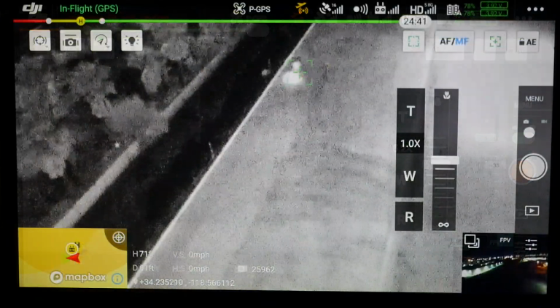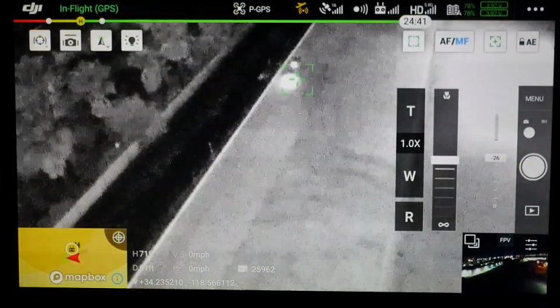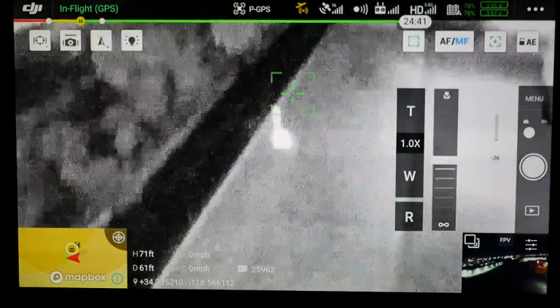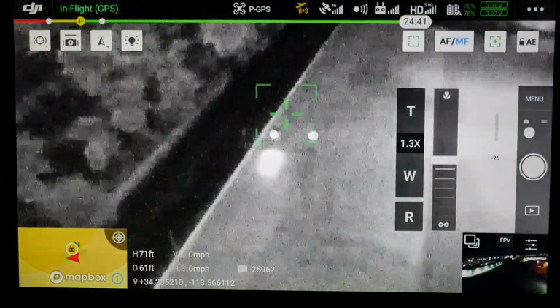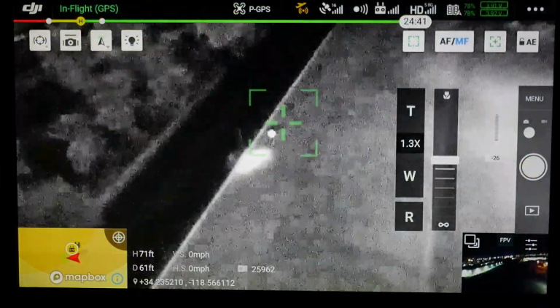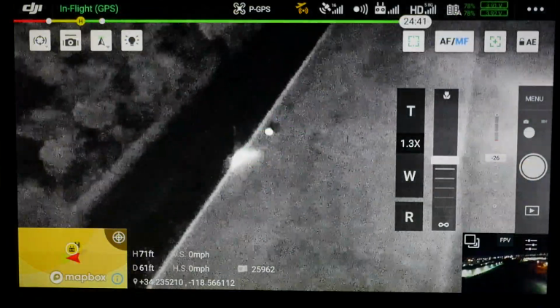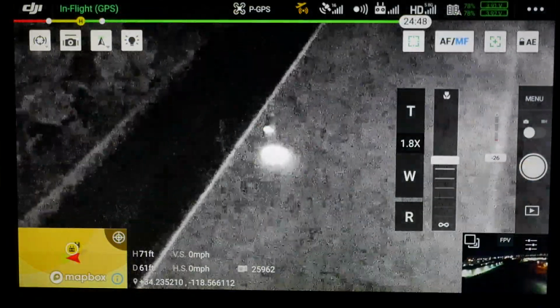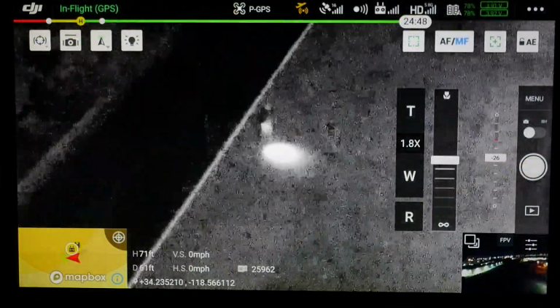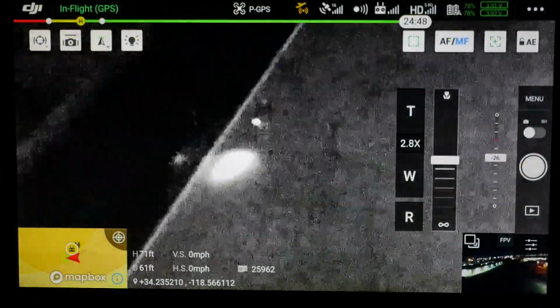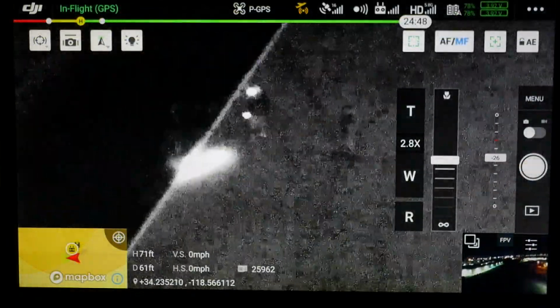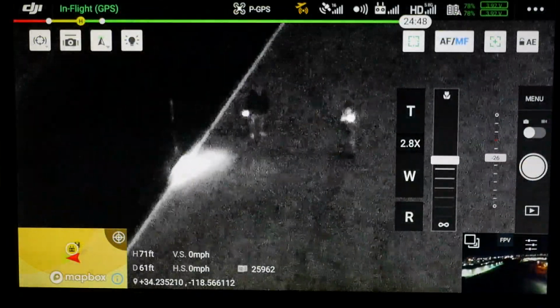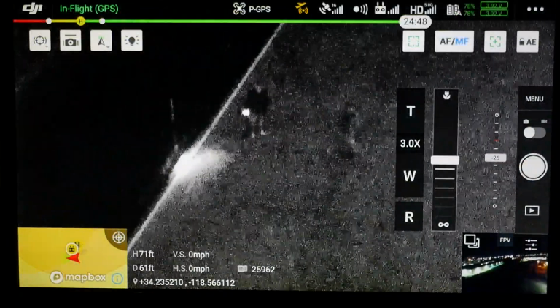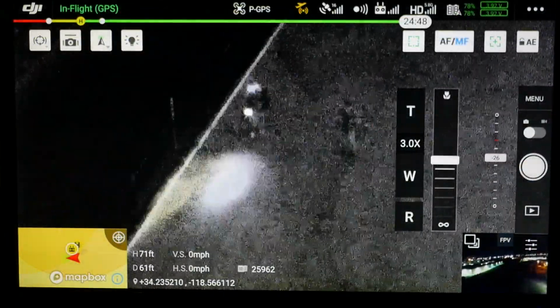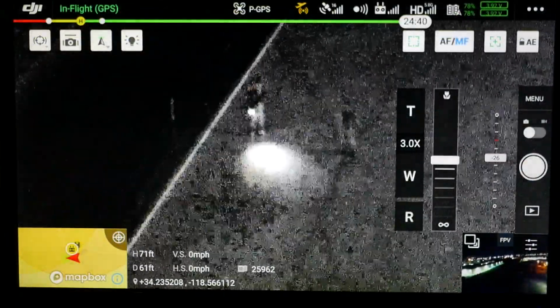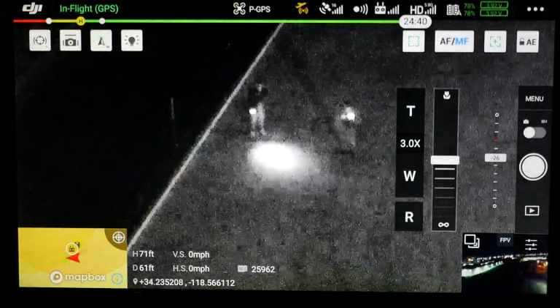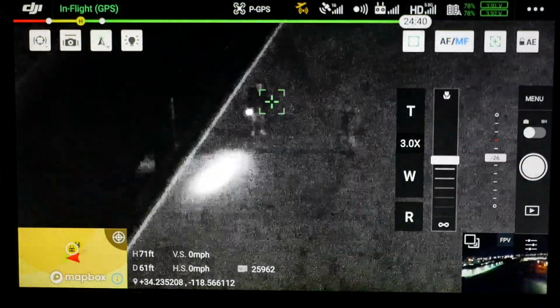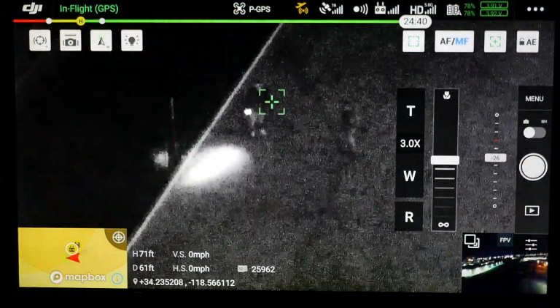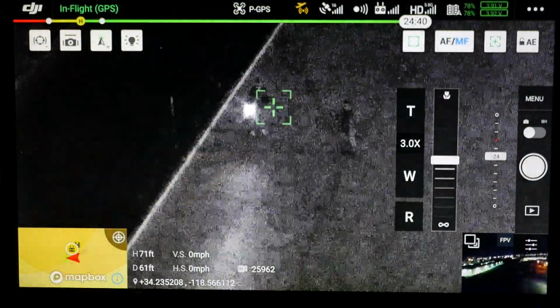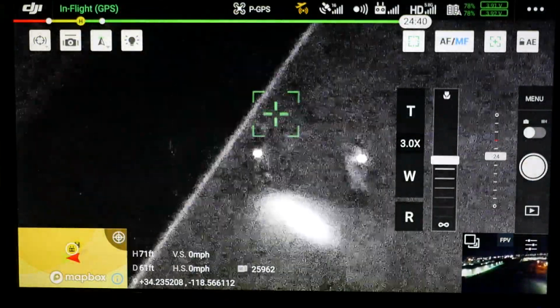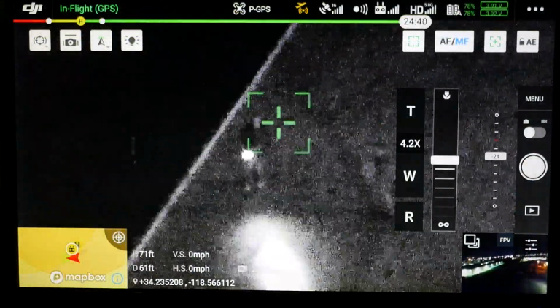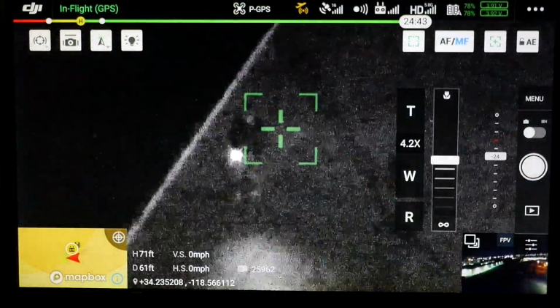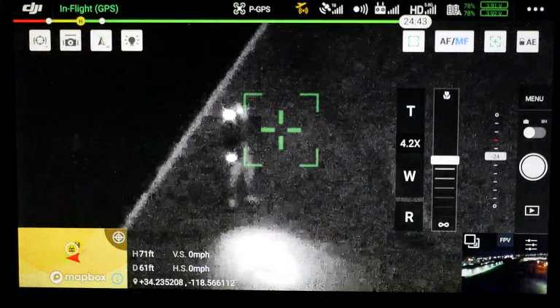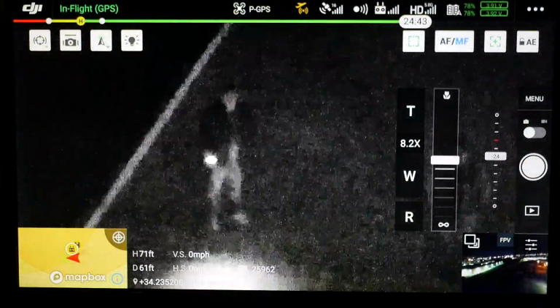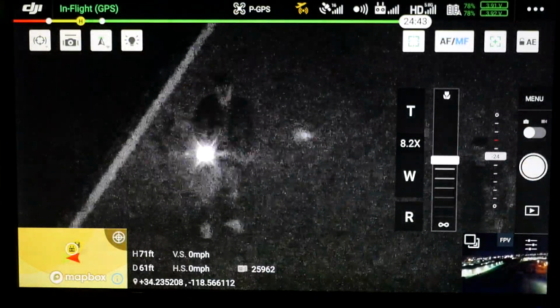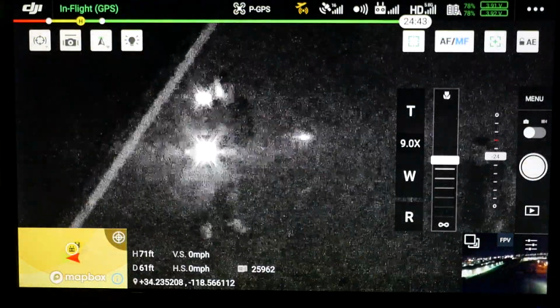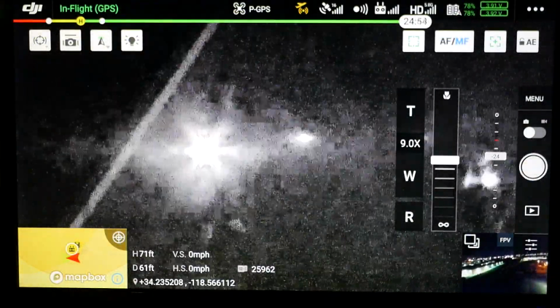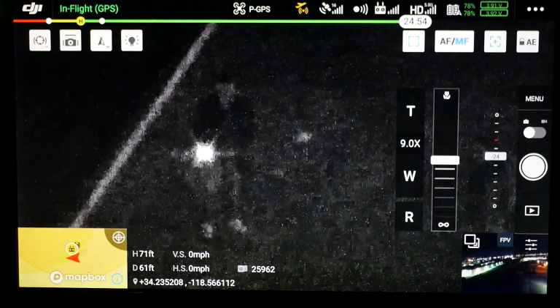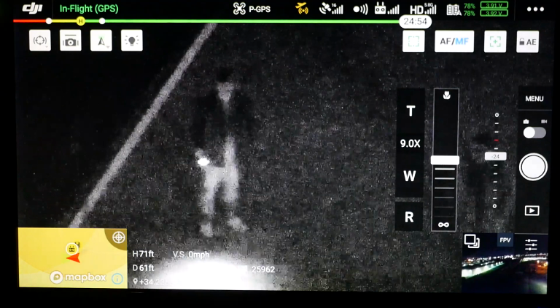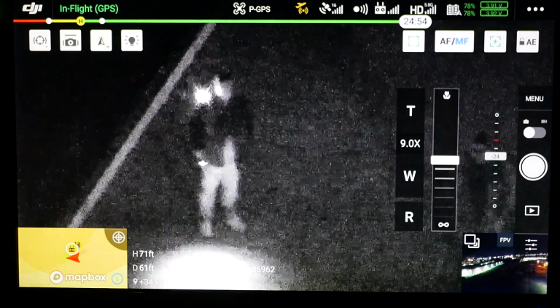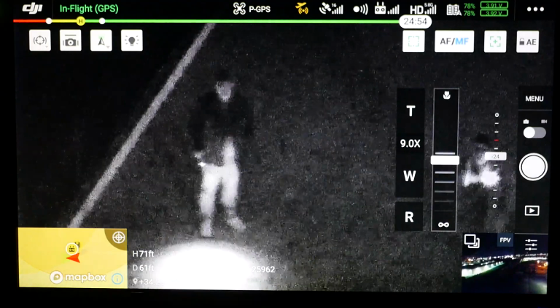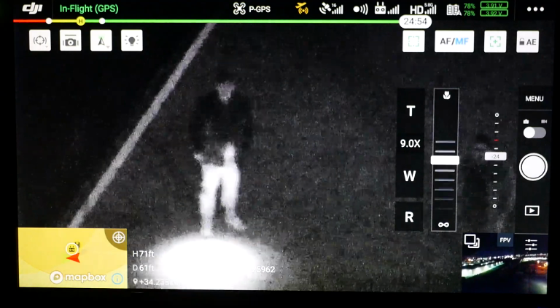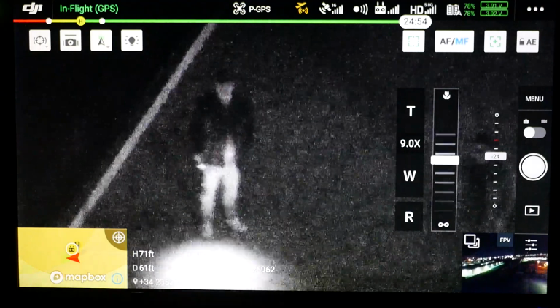In this clip we can see two people both with IR strobes, and one with an IR flashlight.